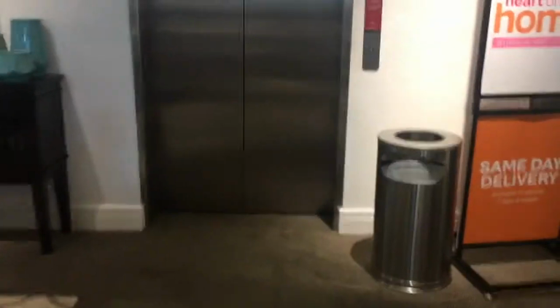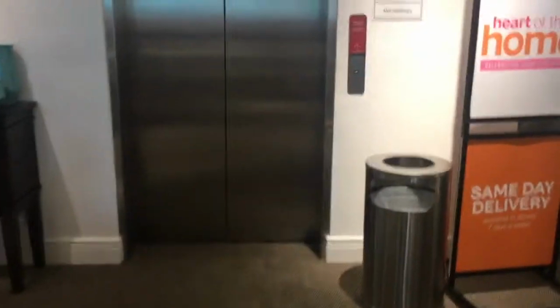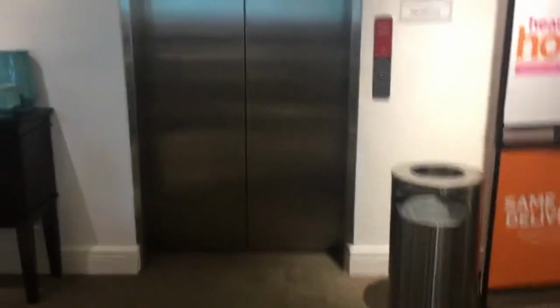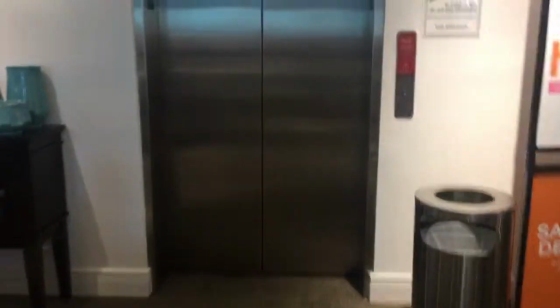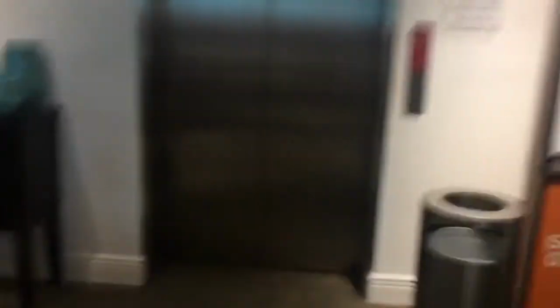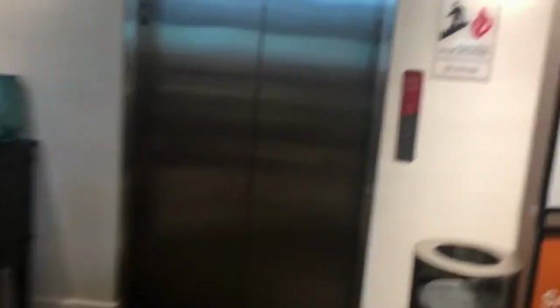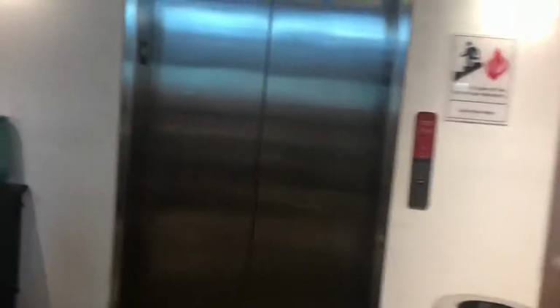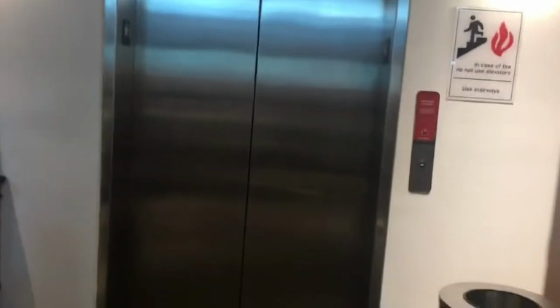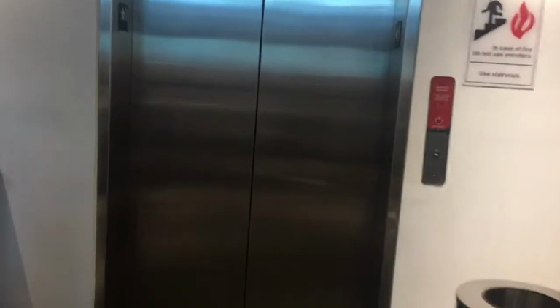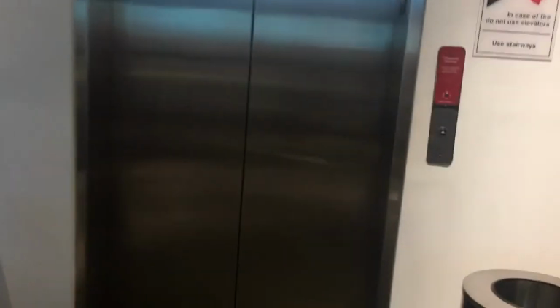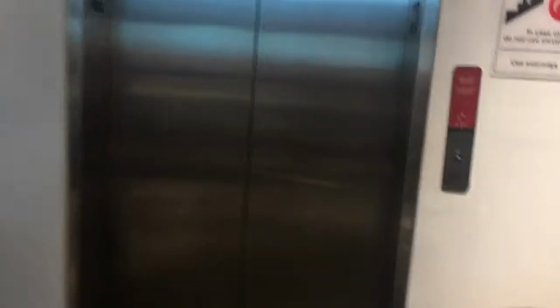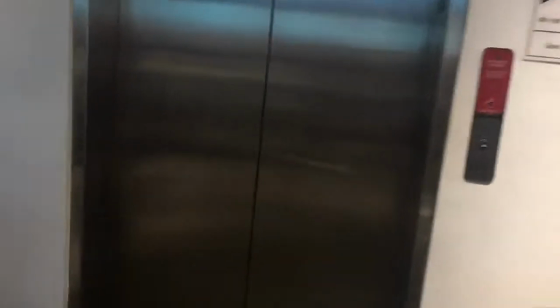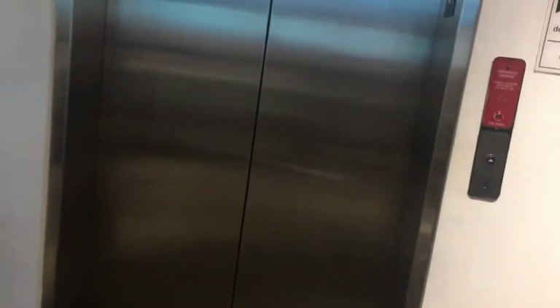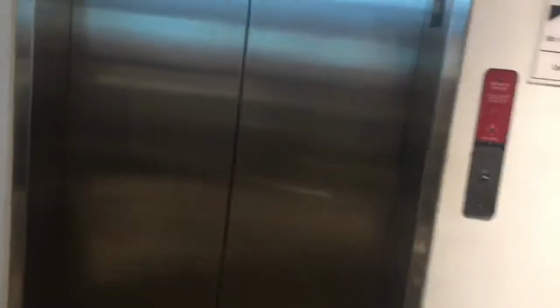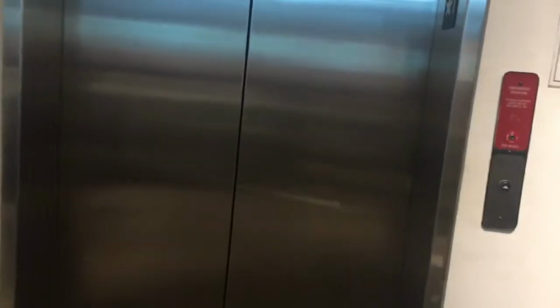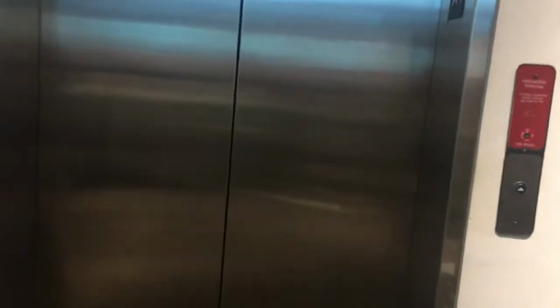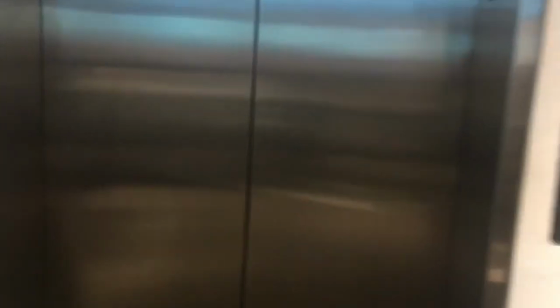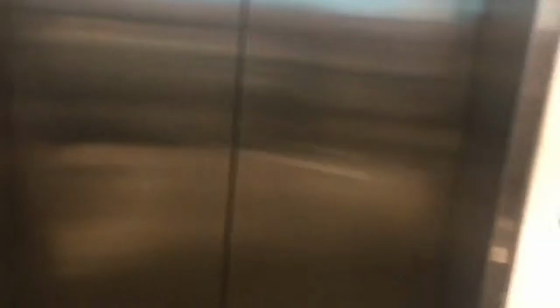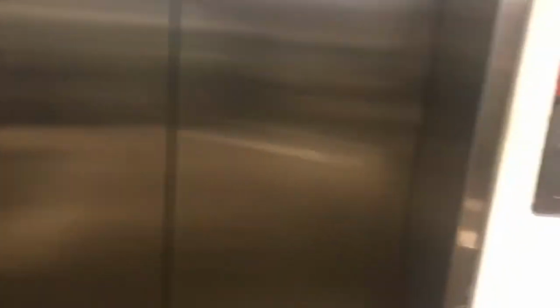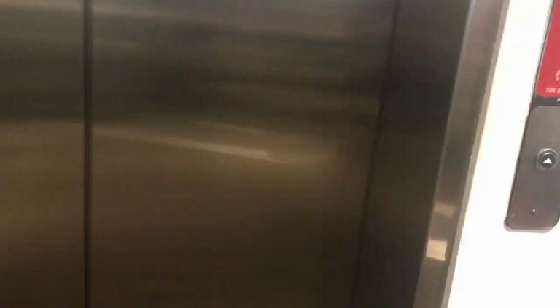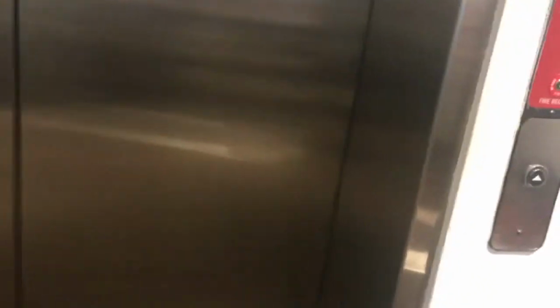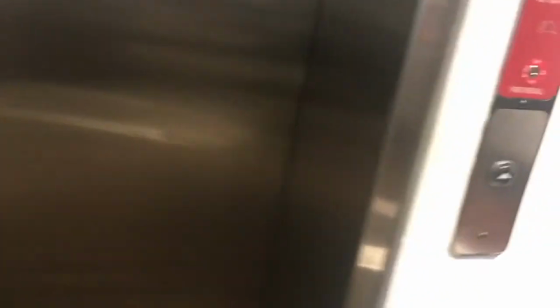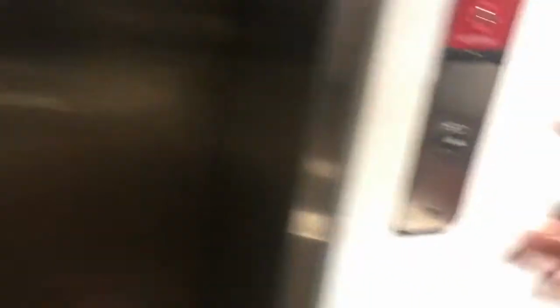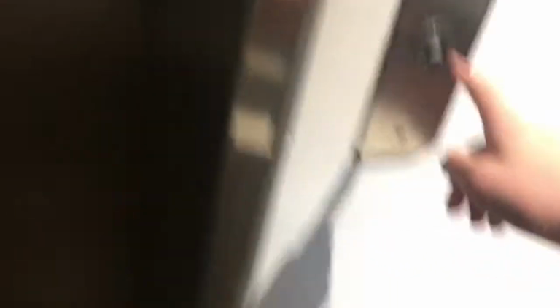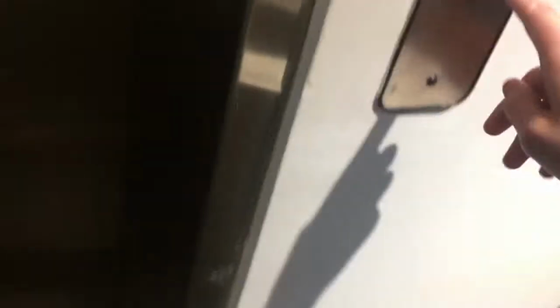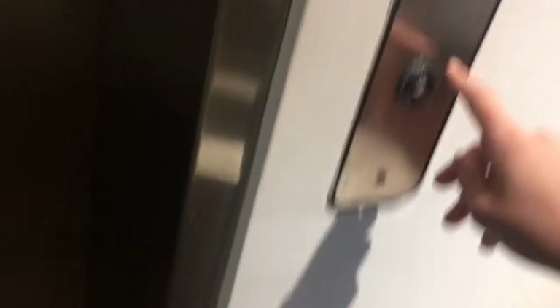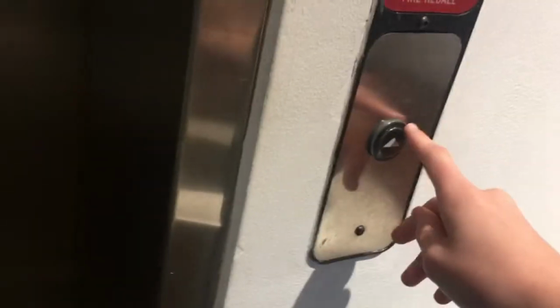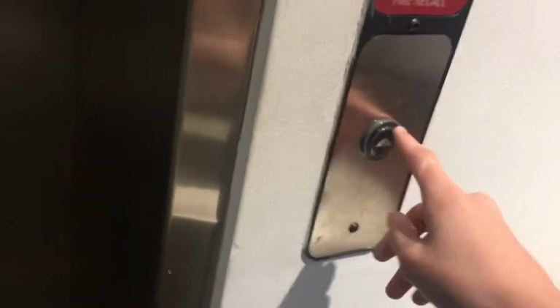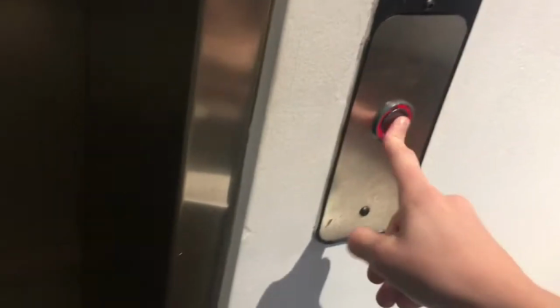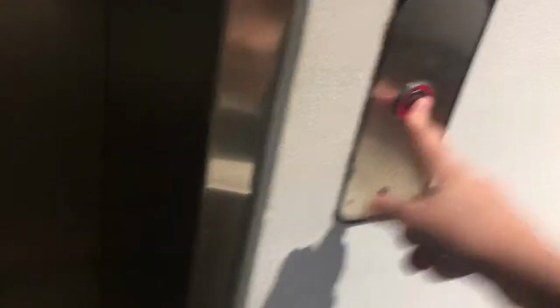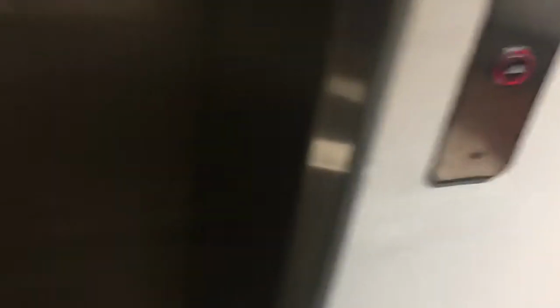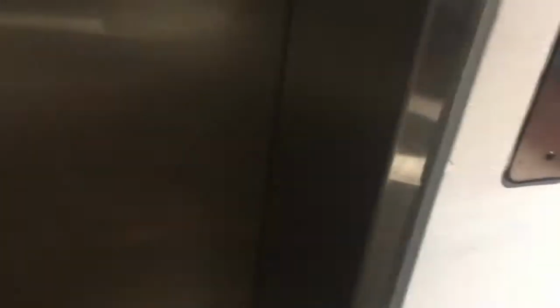What's up guys? It's Neo Rock City for Roblox, and today we're recording the elevator at Ashley Furniture Home Store, Pembroke Pines, Florida.